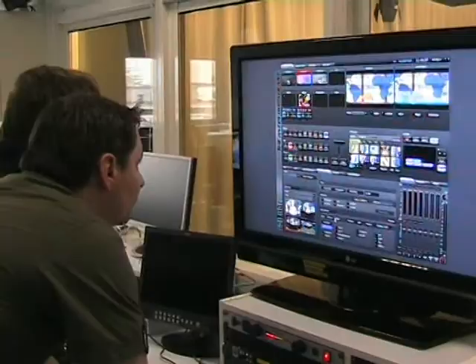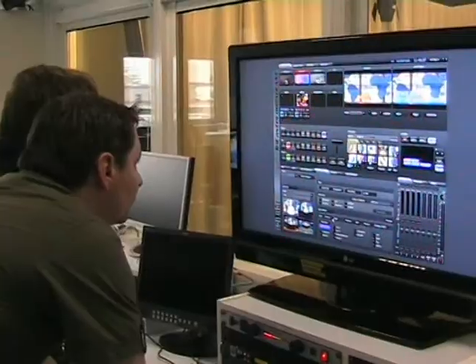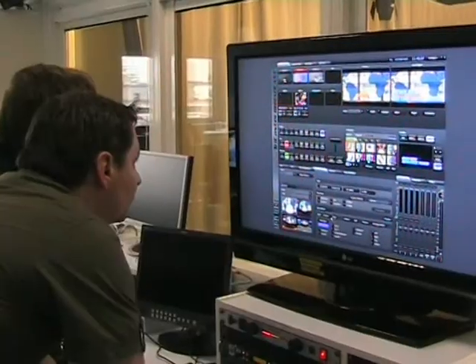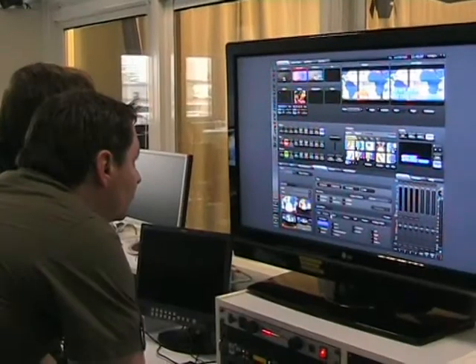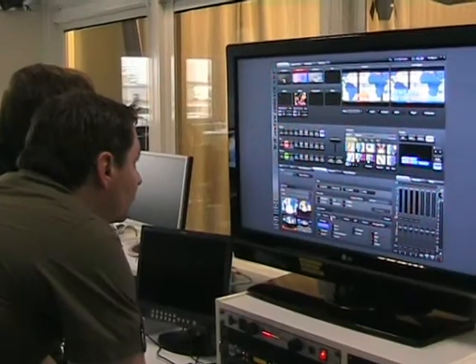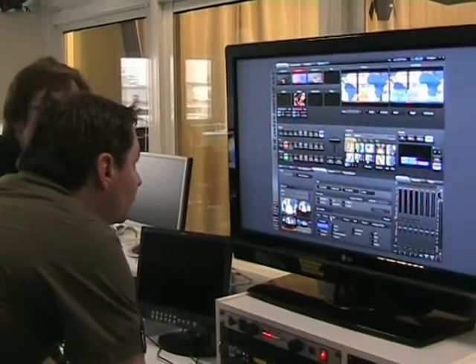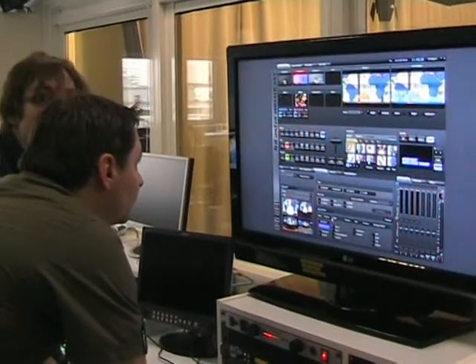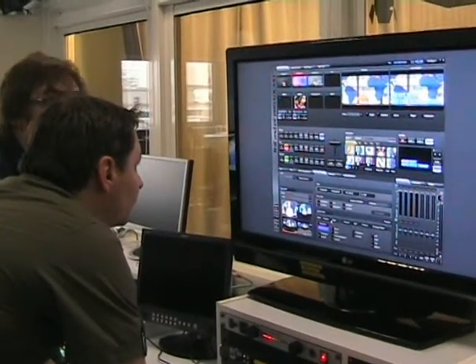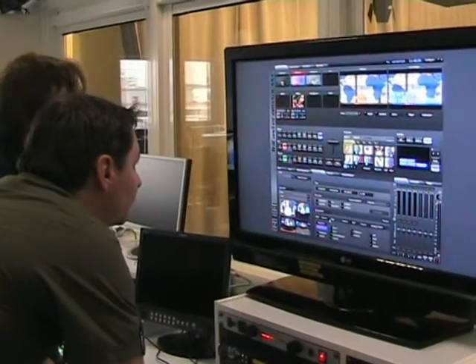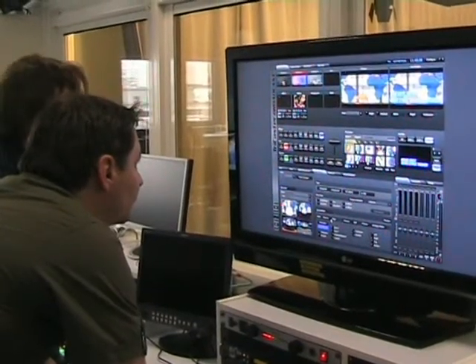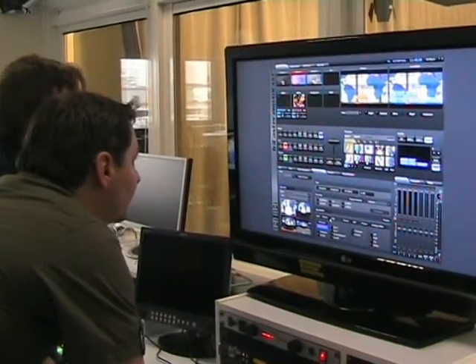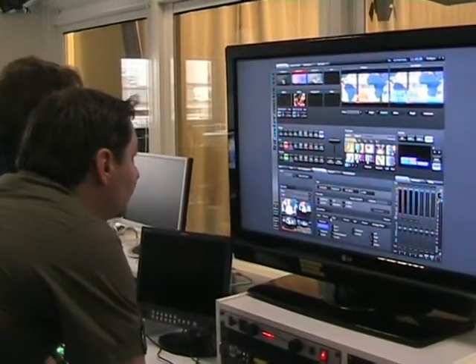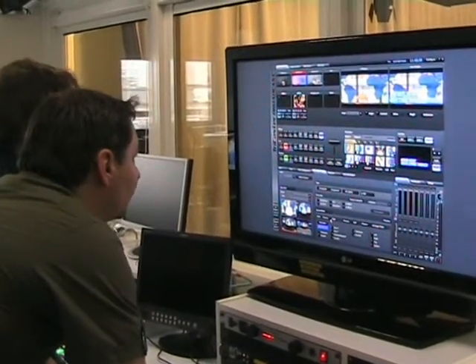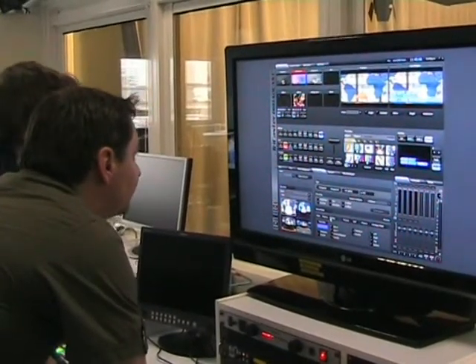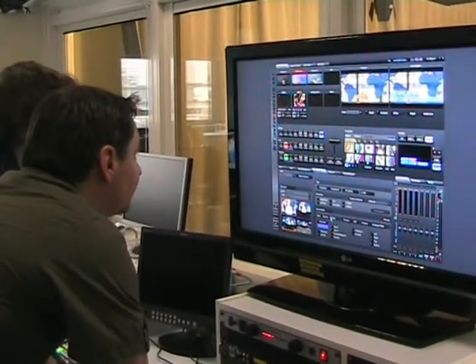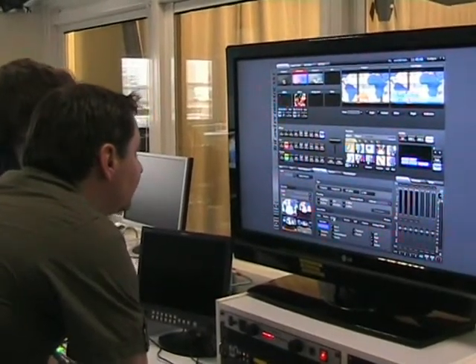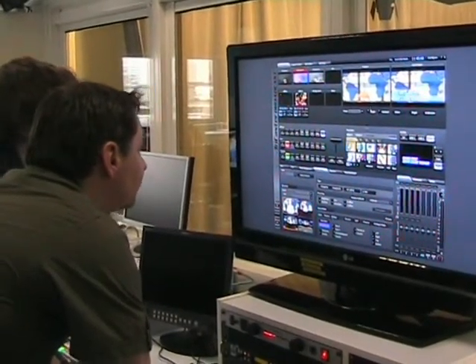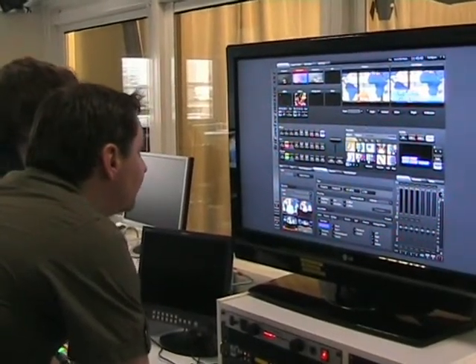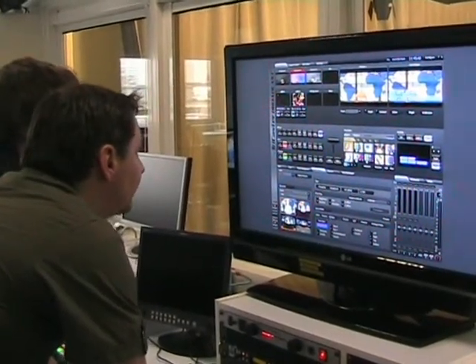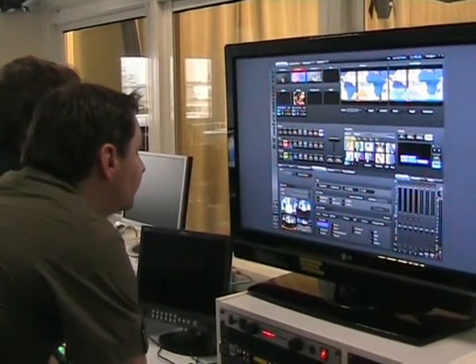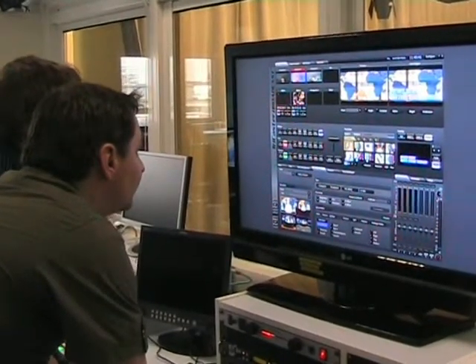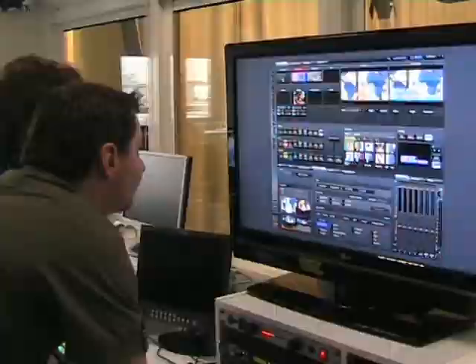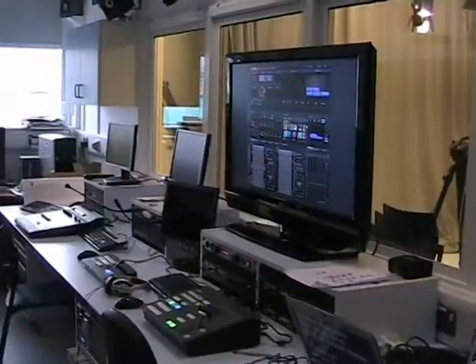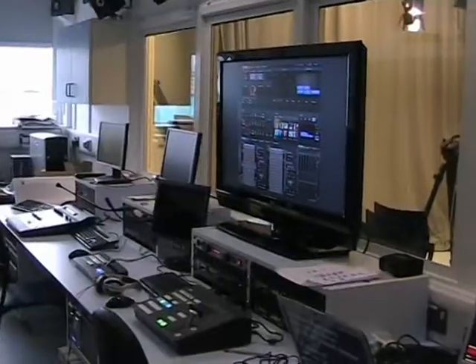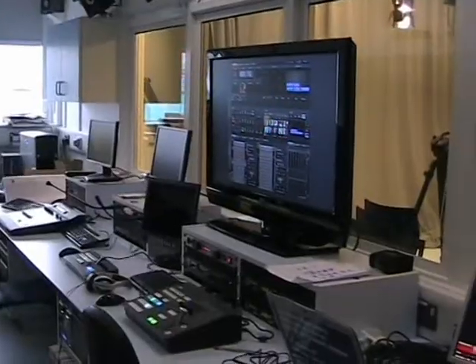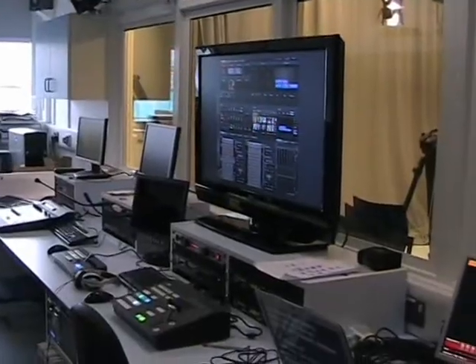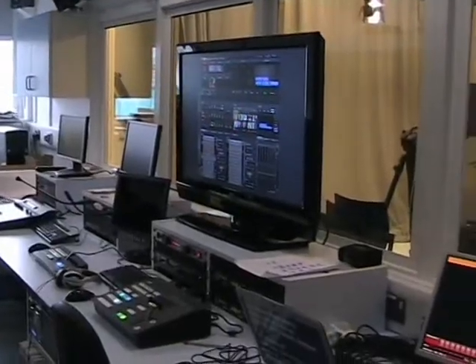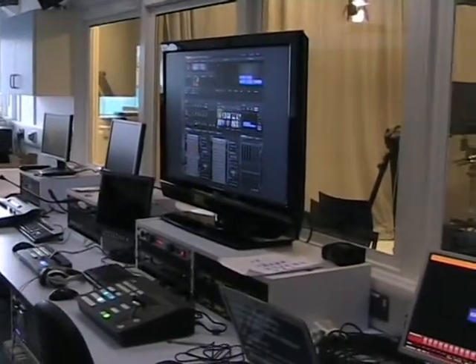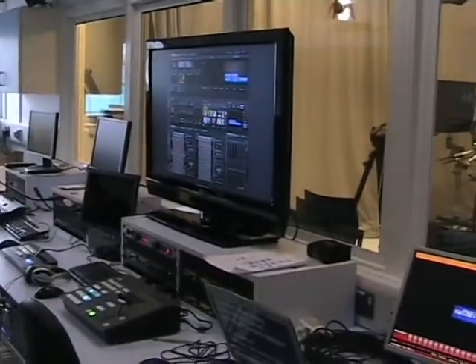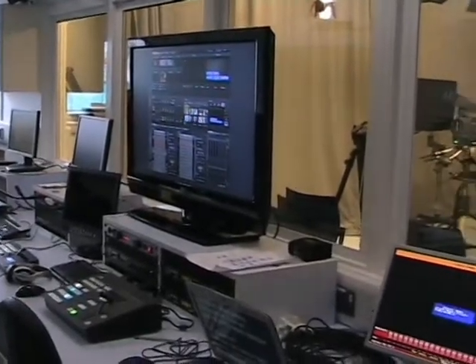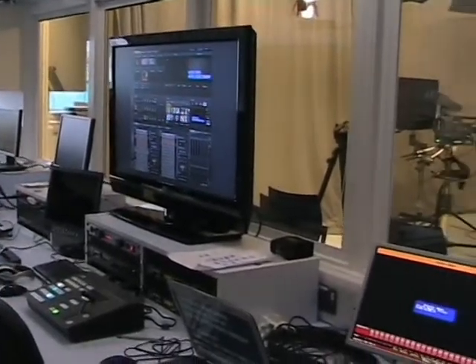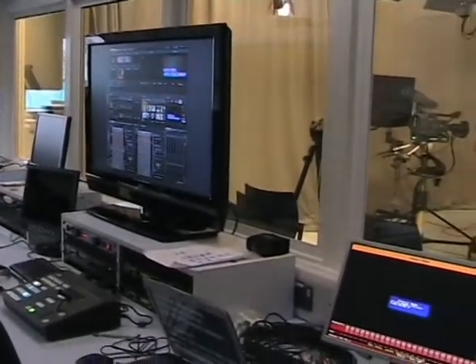In our new media studio, with high definition and state-of-the-art technology, we have the best equipment to support our students.